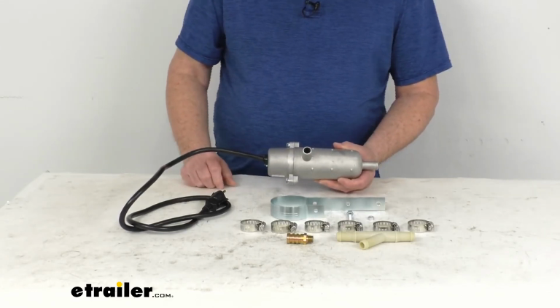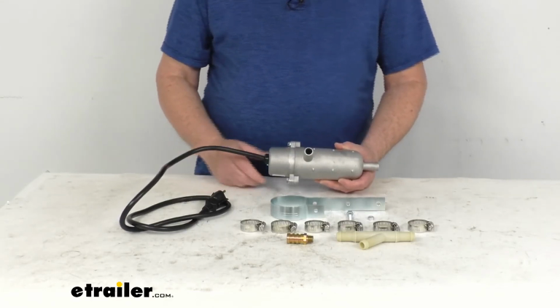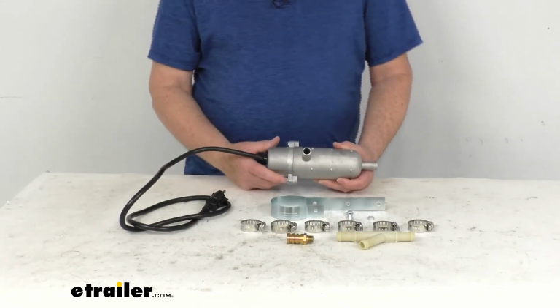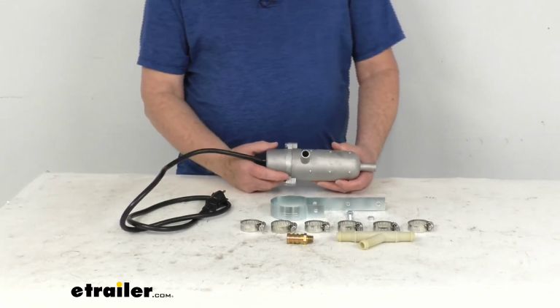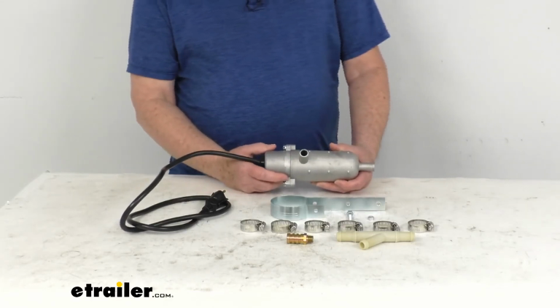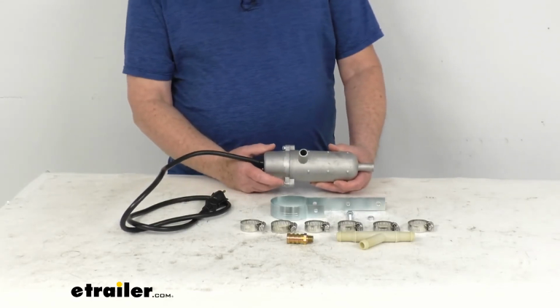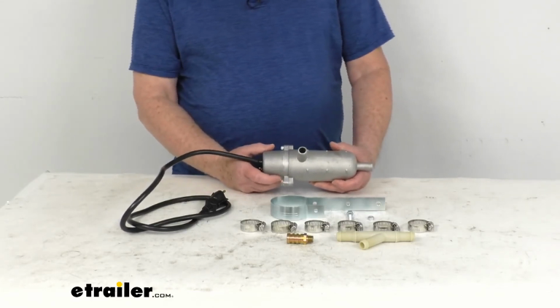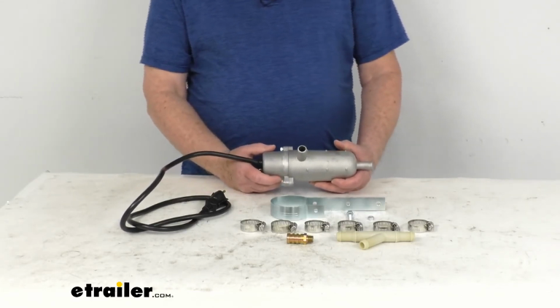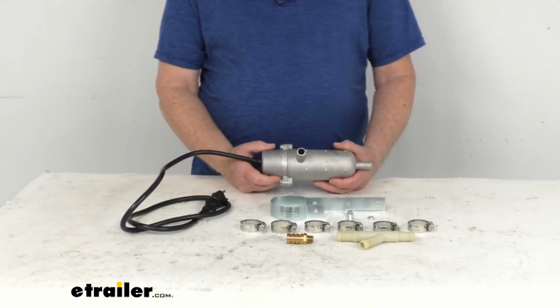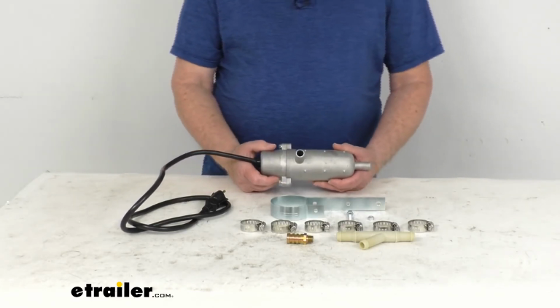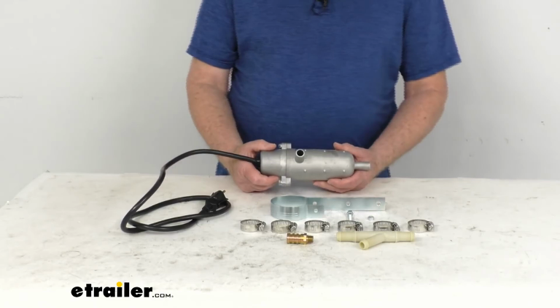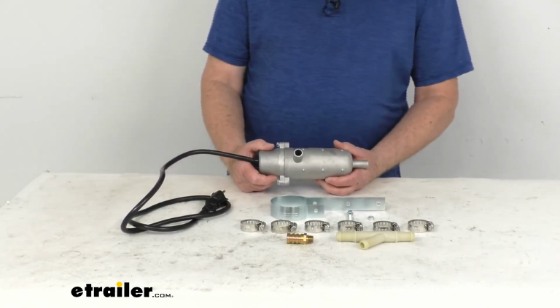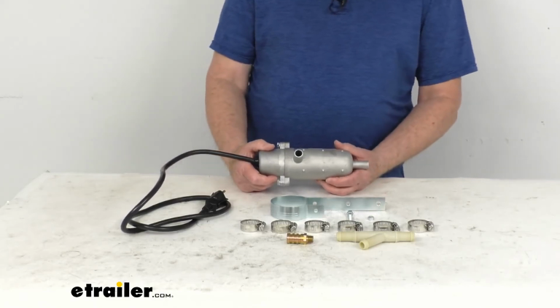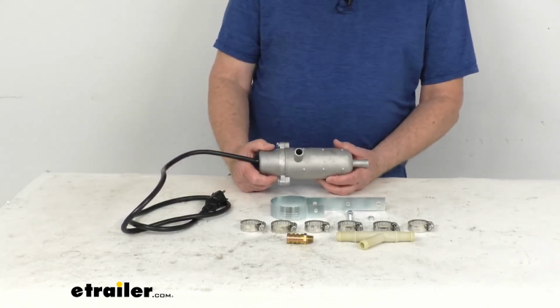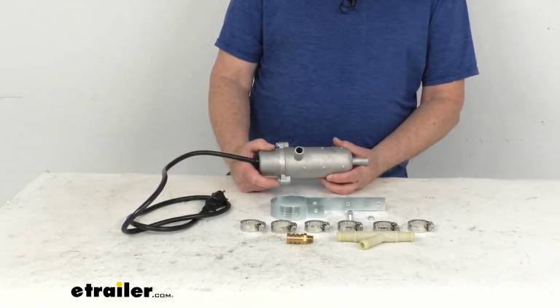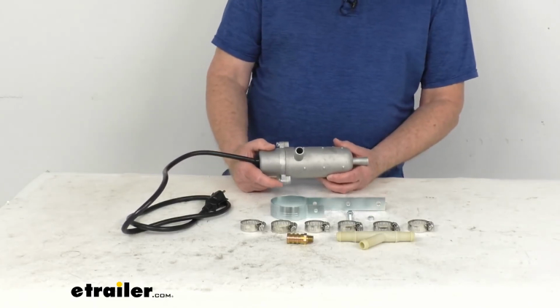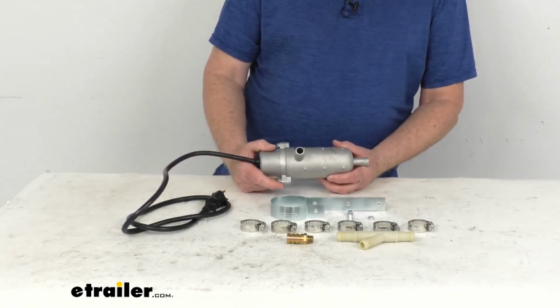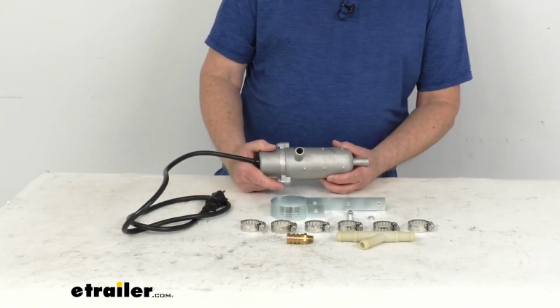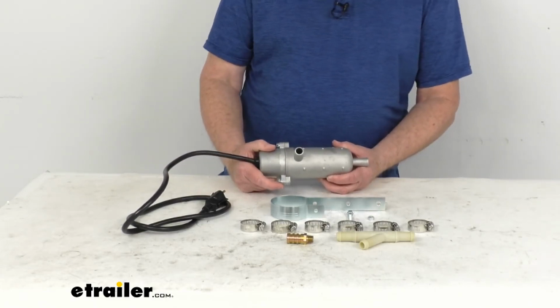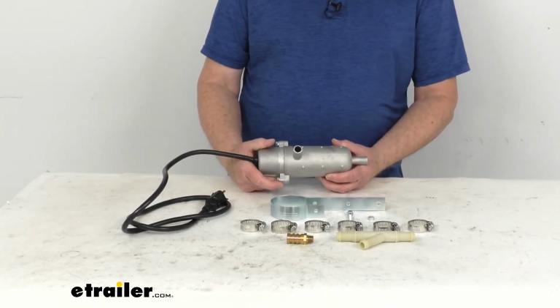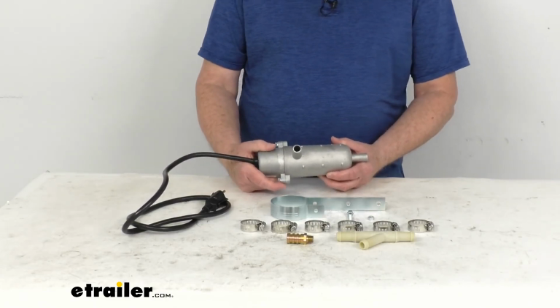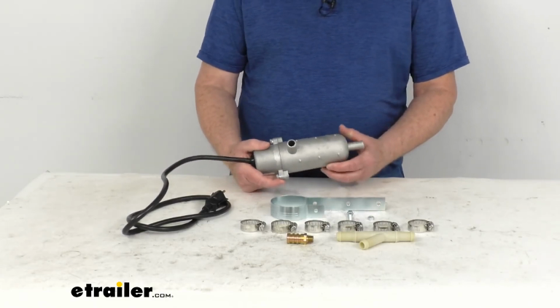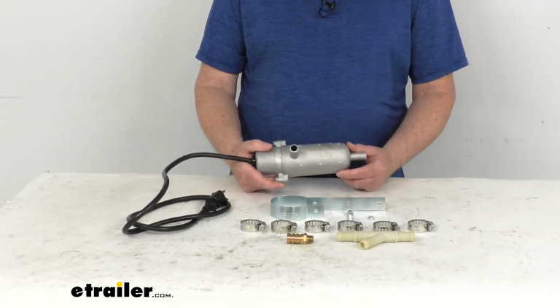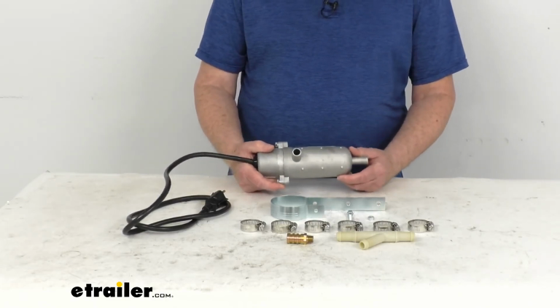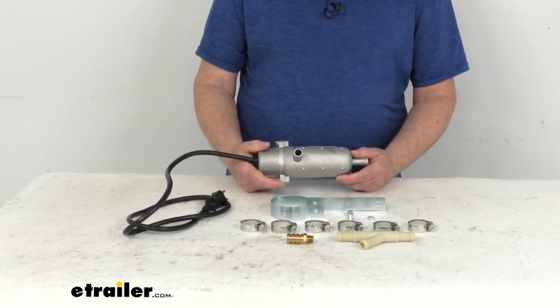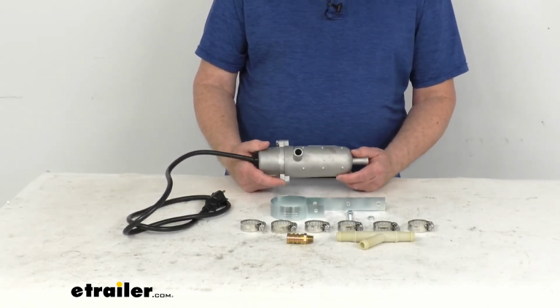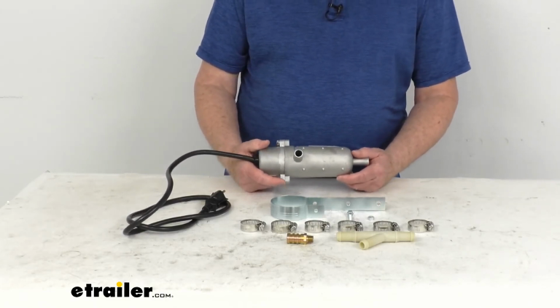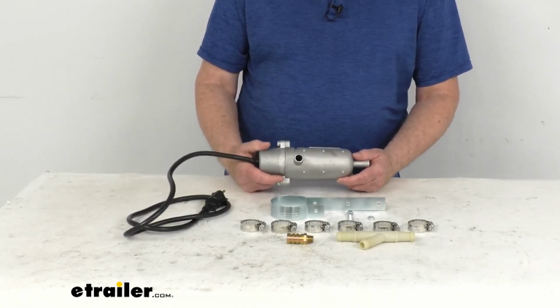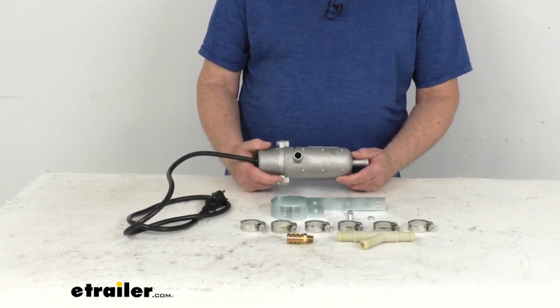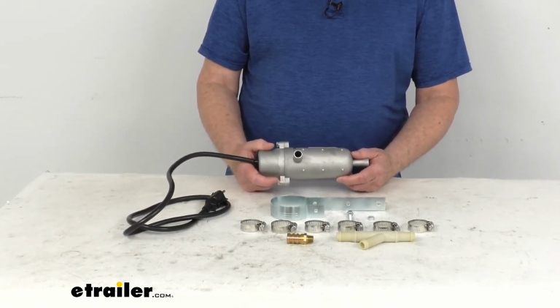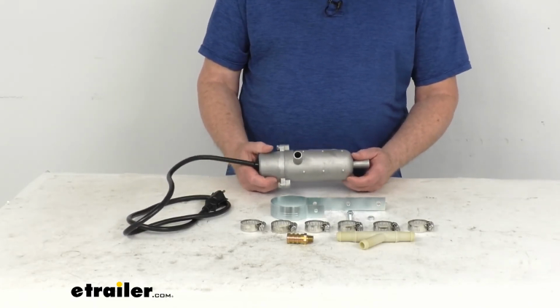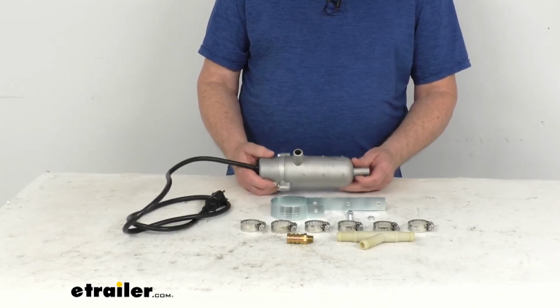A couple of notes: you do not want to use this heater with a 100% antifreeze solution, and you do not want to start your engine with the heater plugged in.